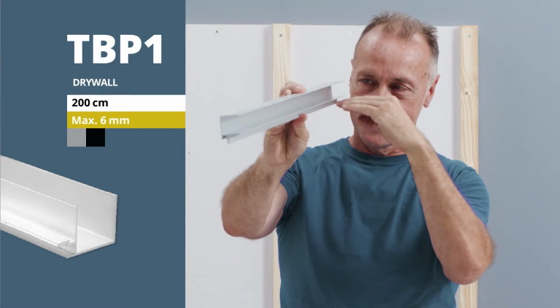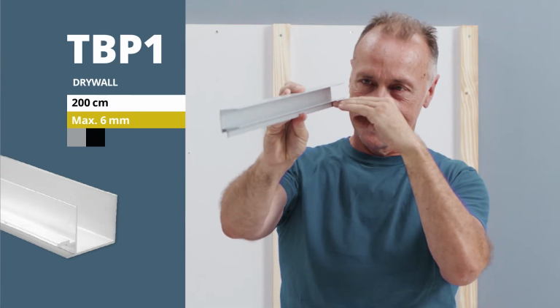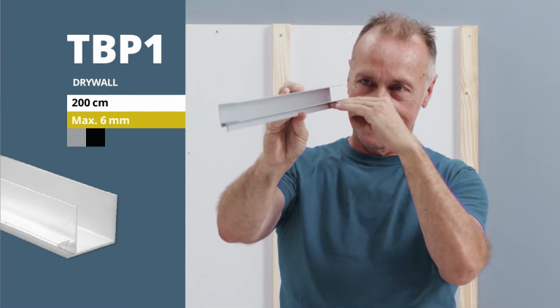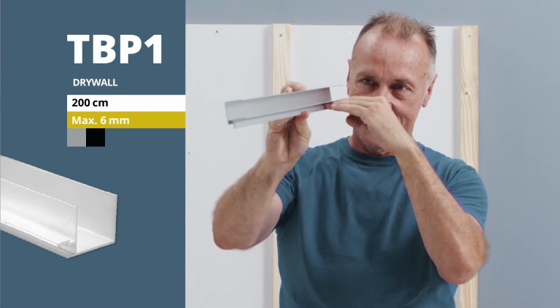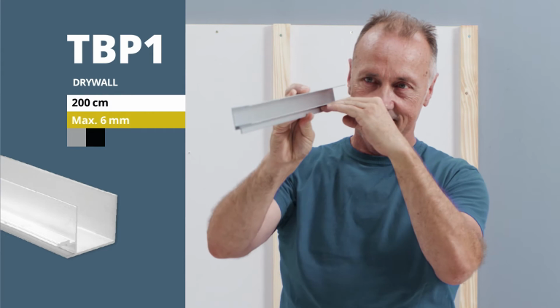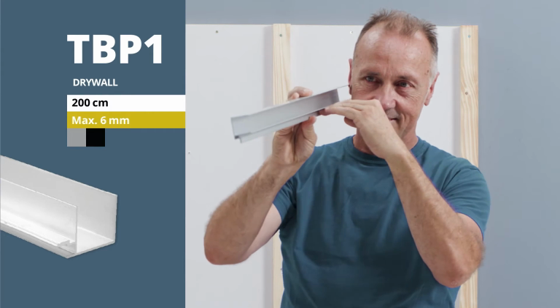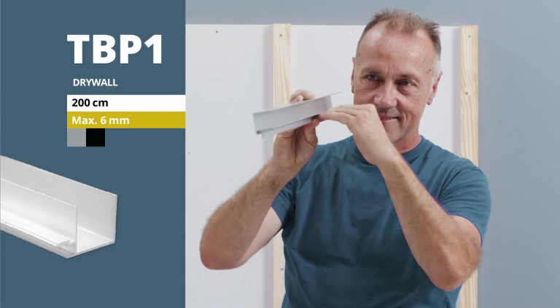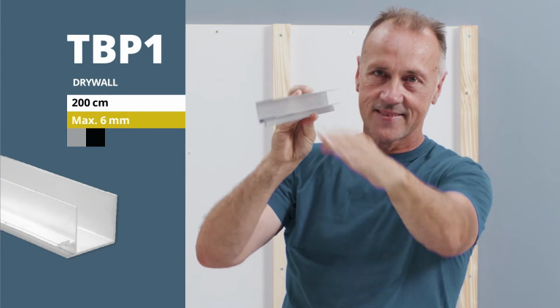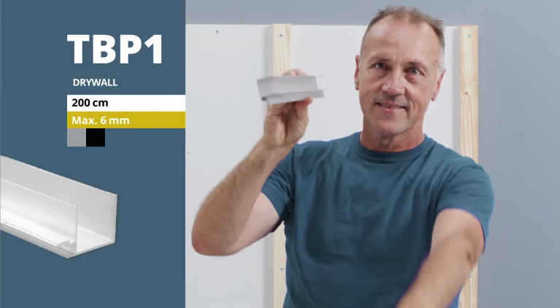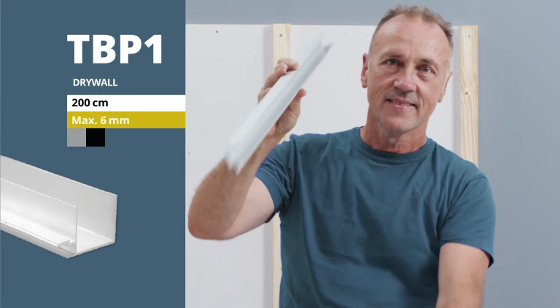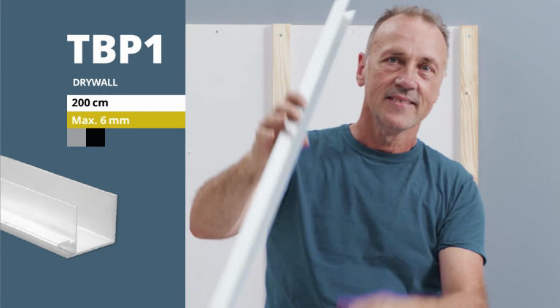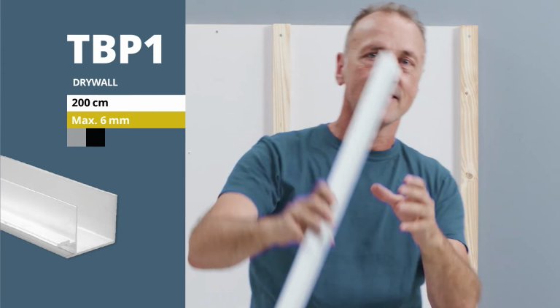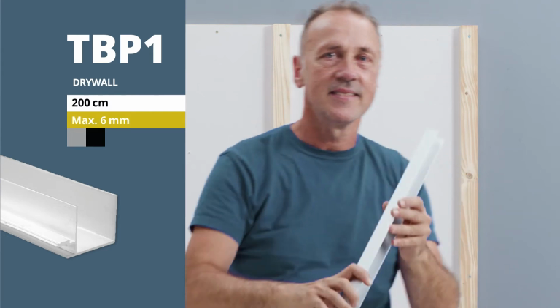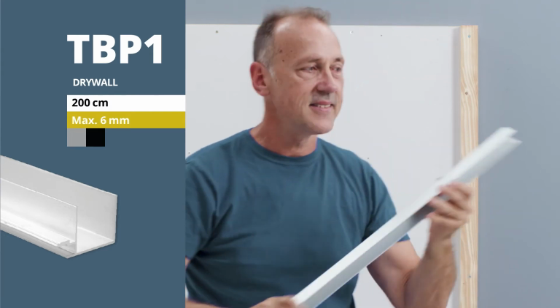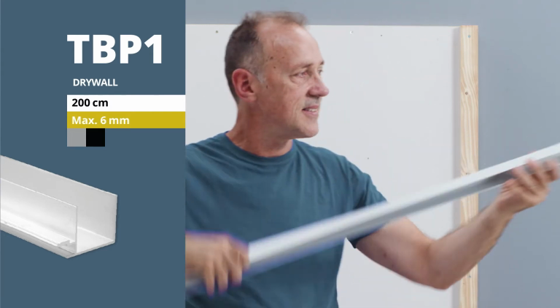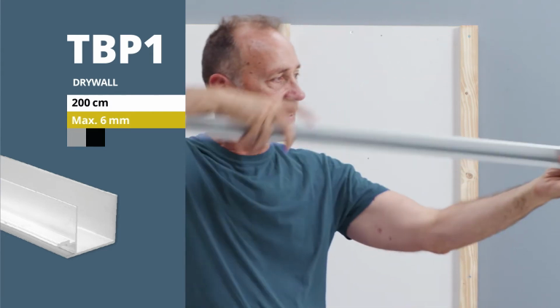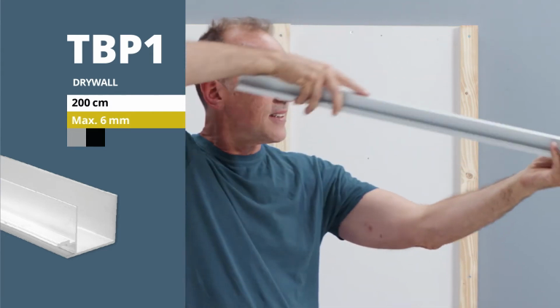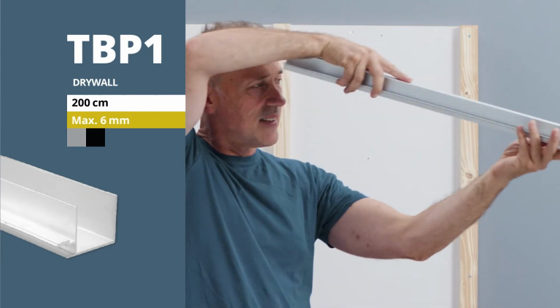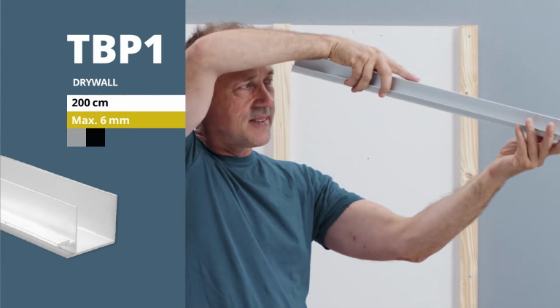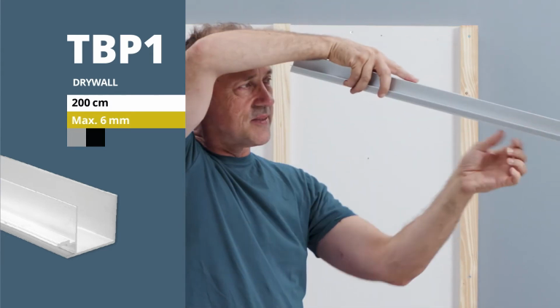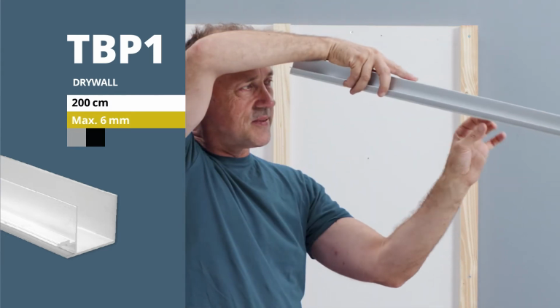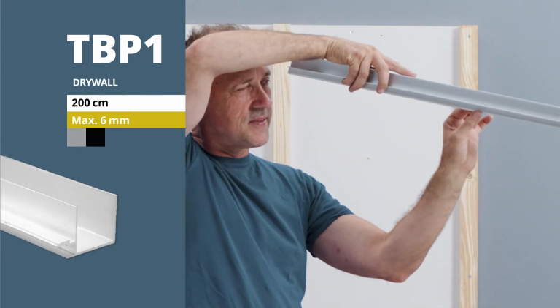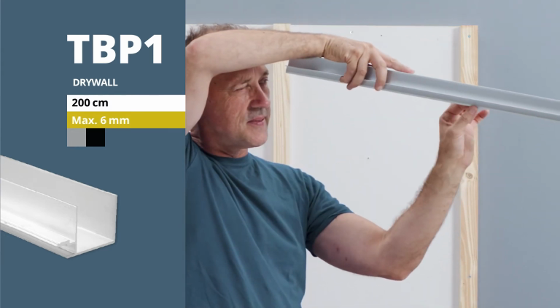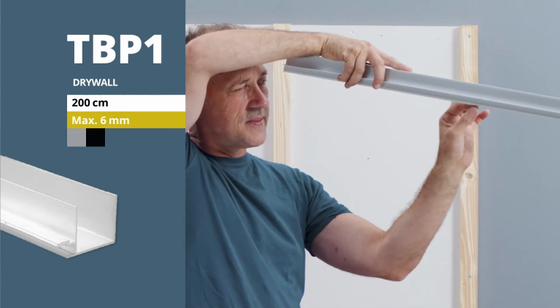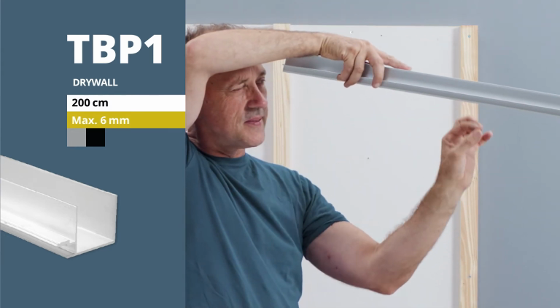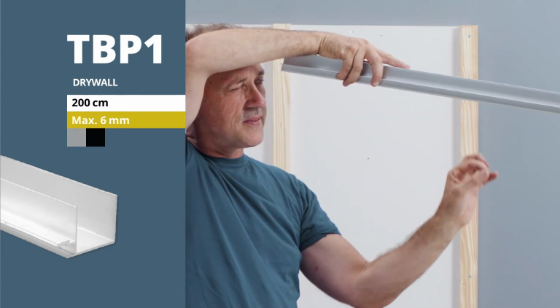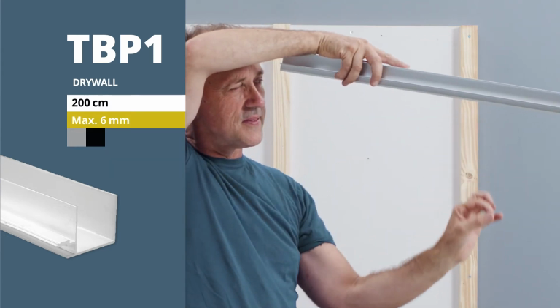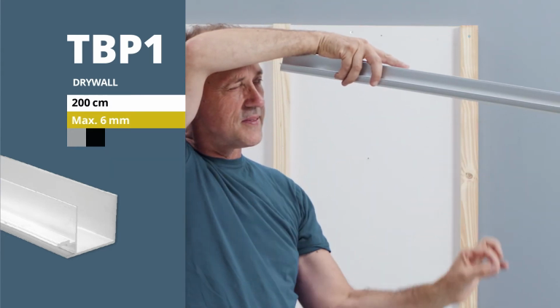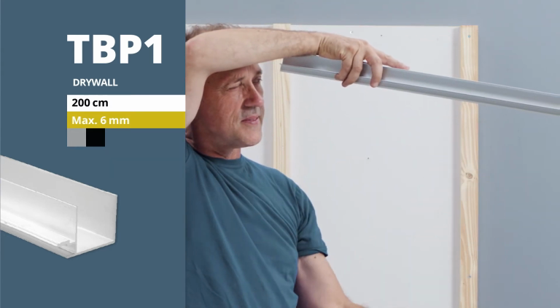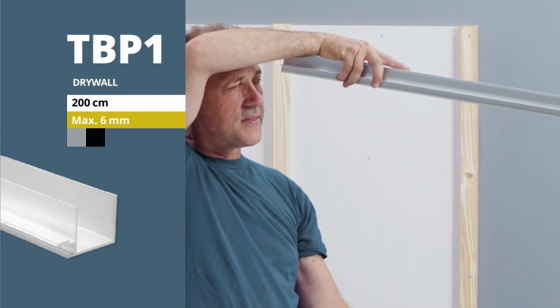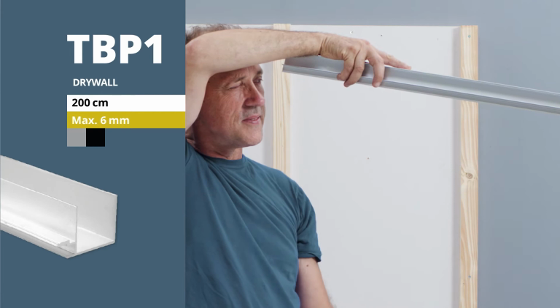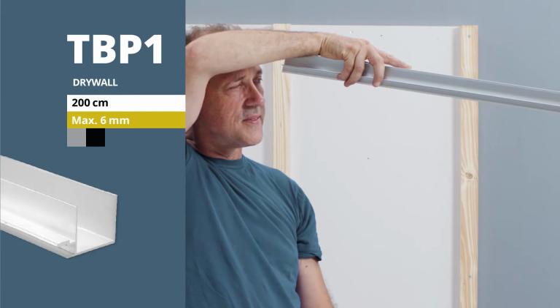It is a full-fledged light module and can be equipped with LED flag strips with a maximum width of 6 mm.